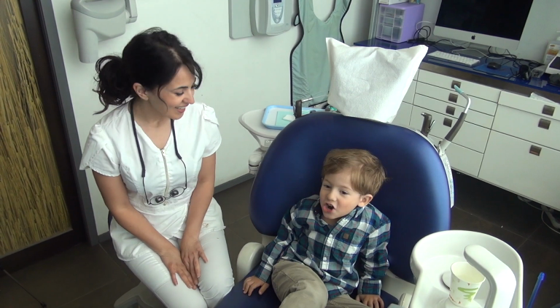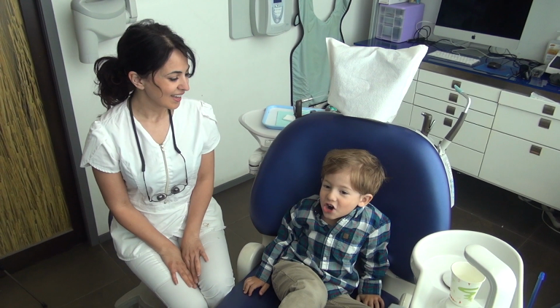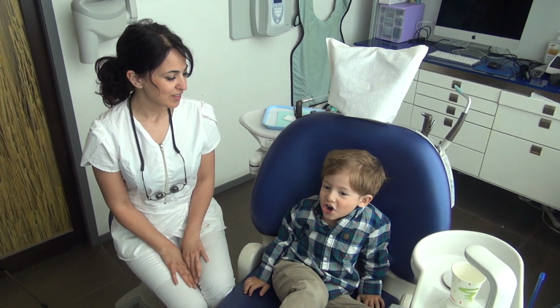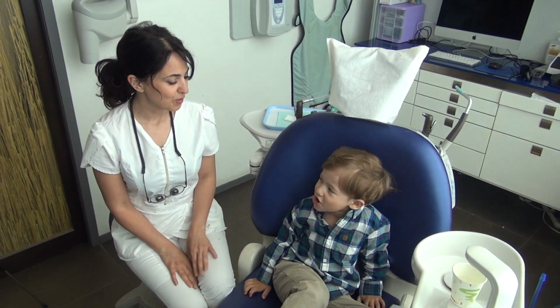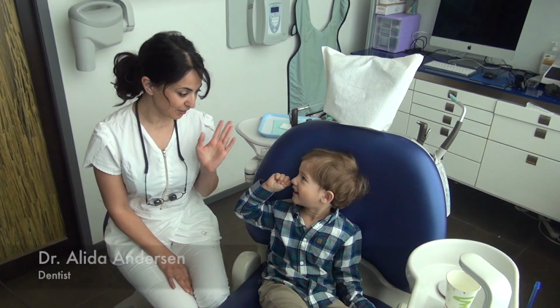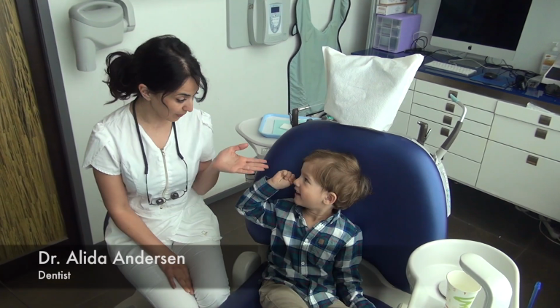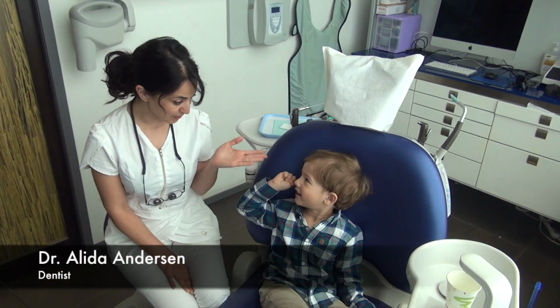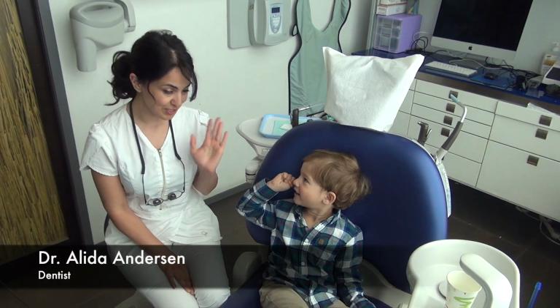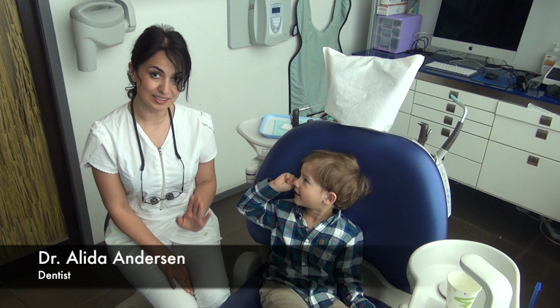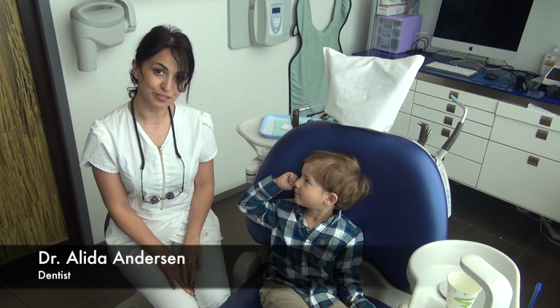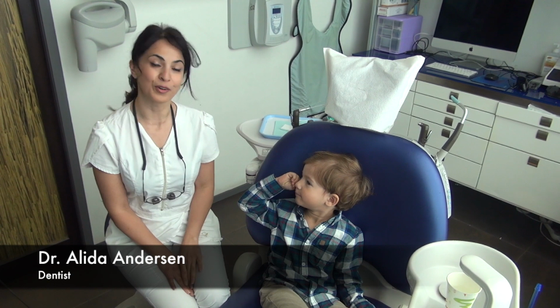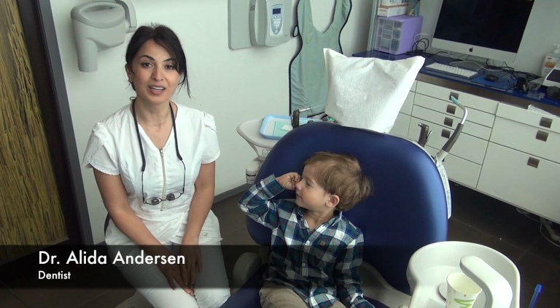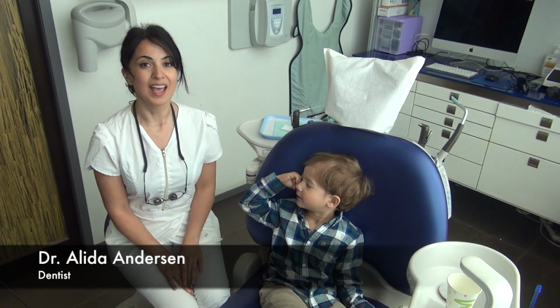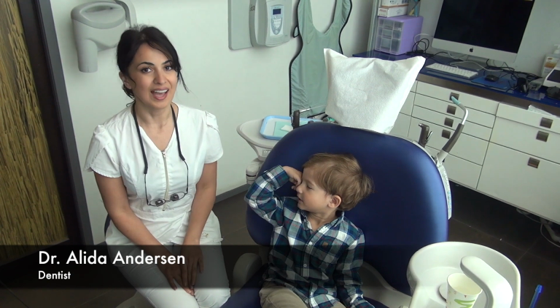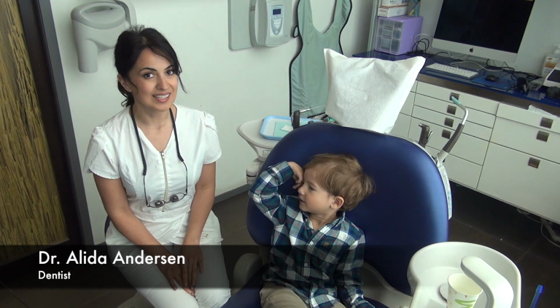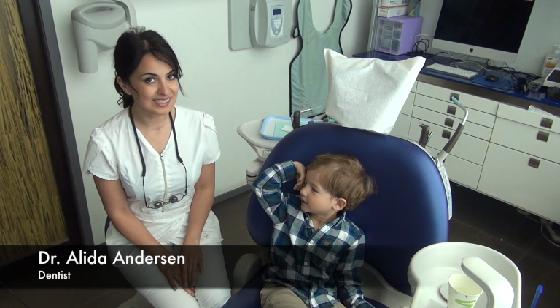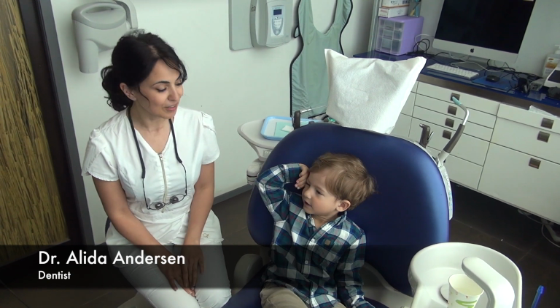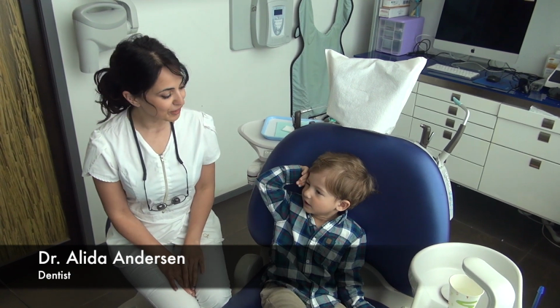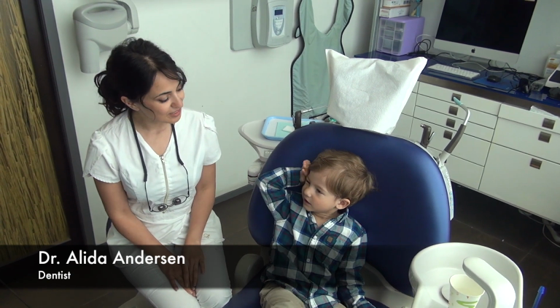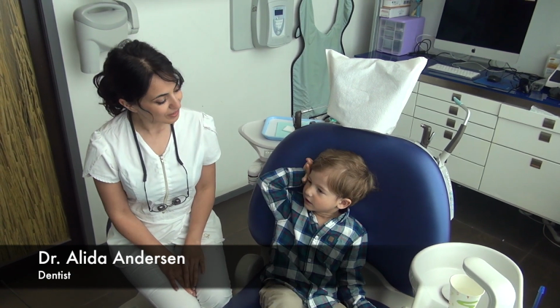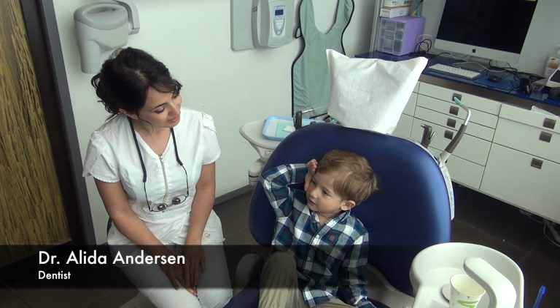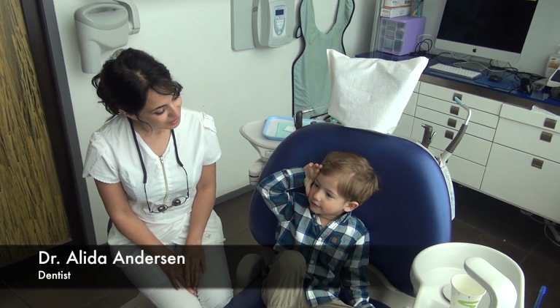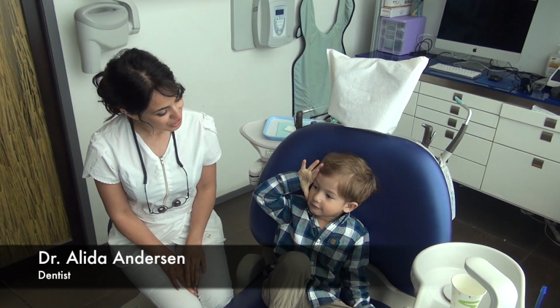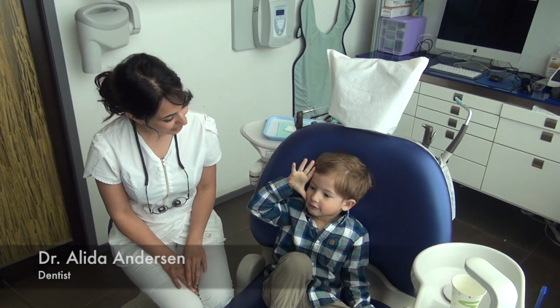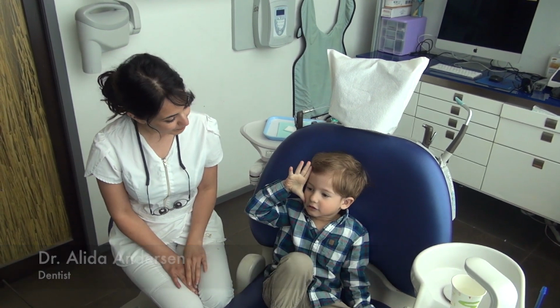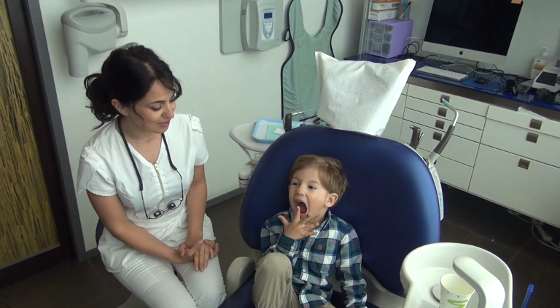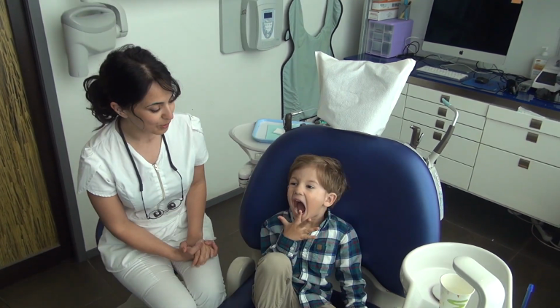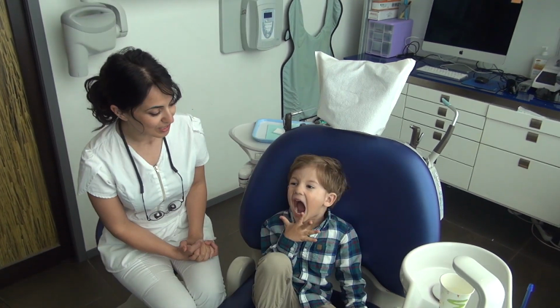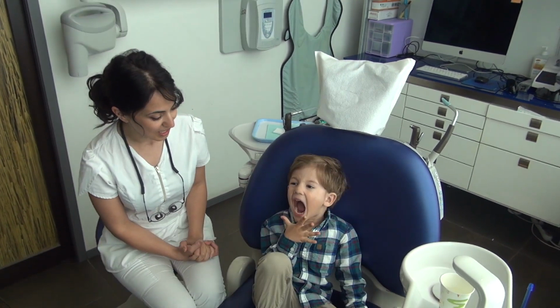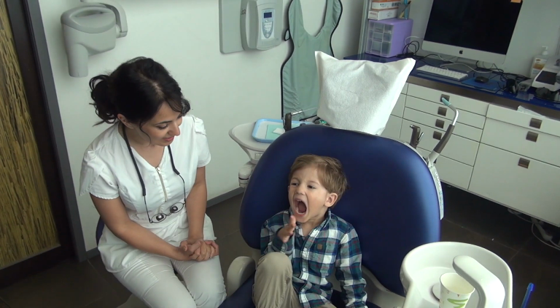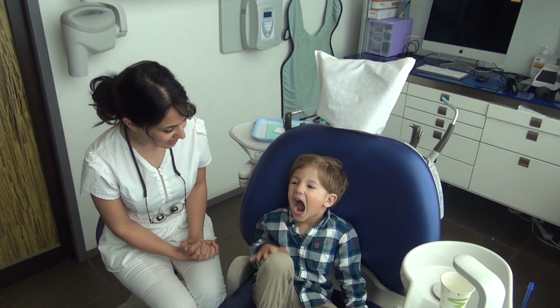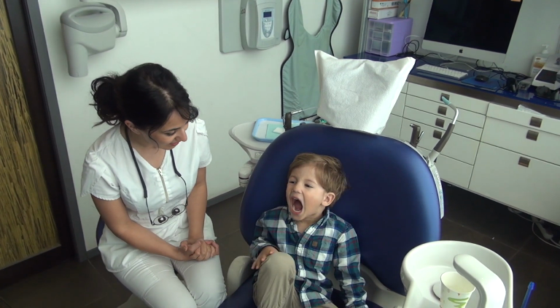Our patient just turned four and he's here for his regular checkup. So we're going to check his teeth.